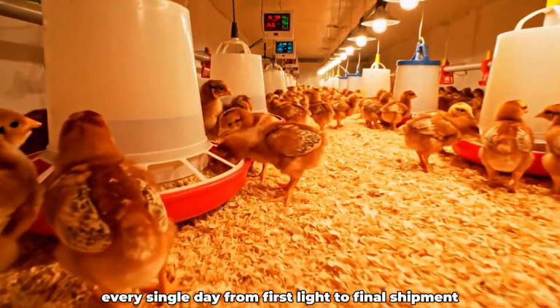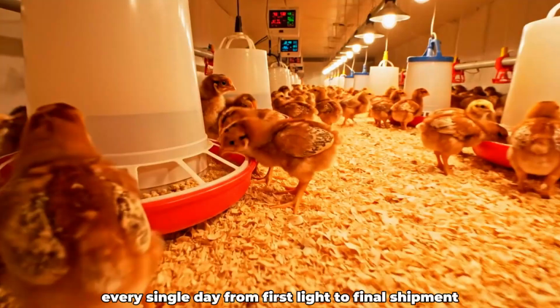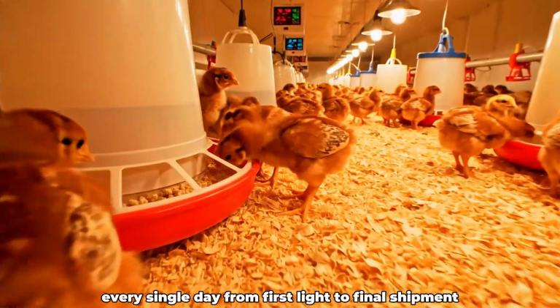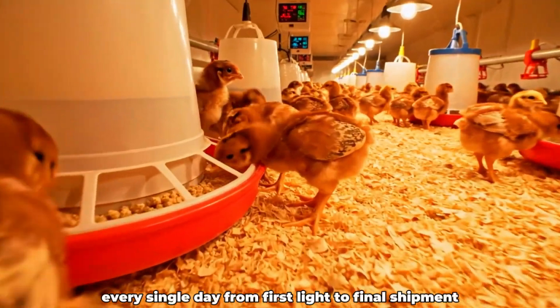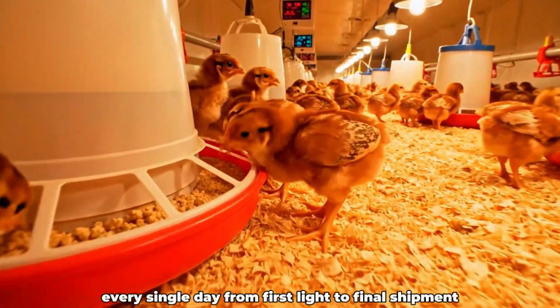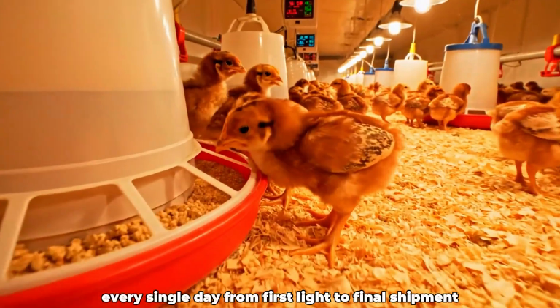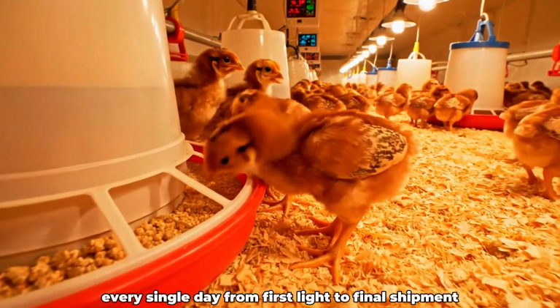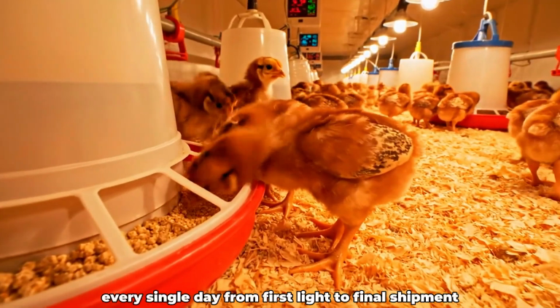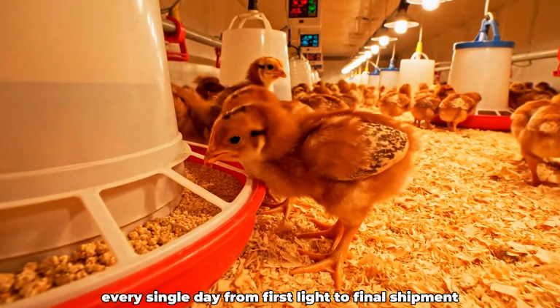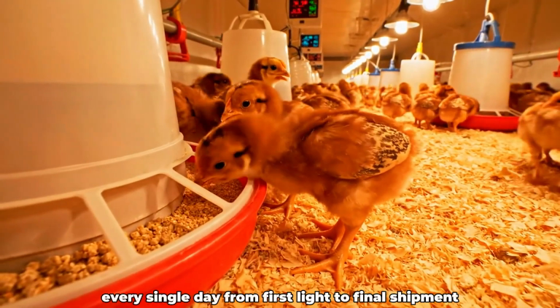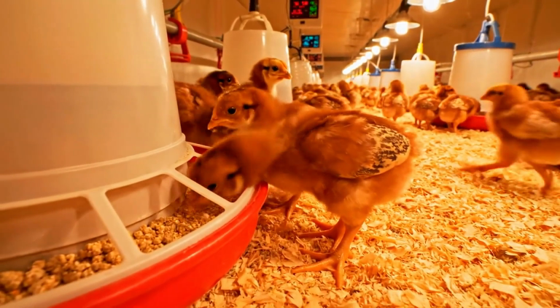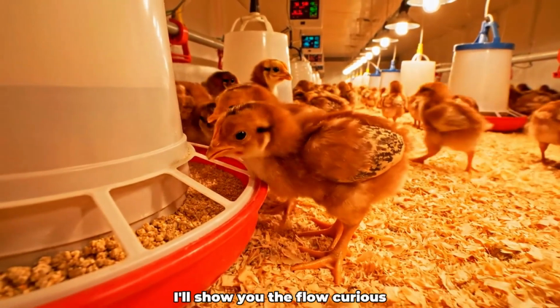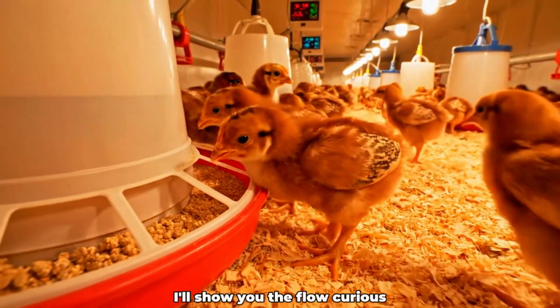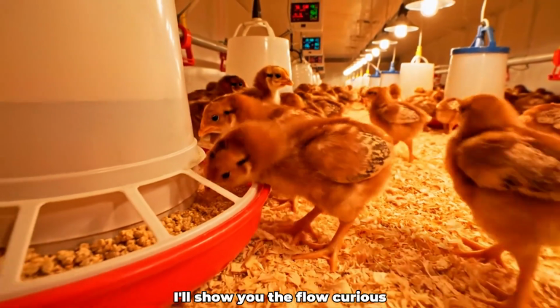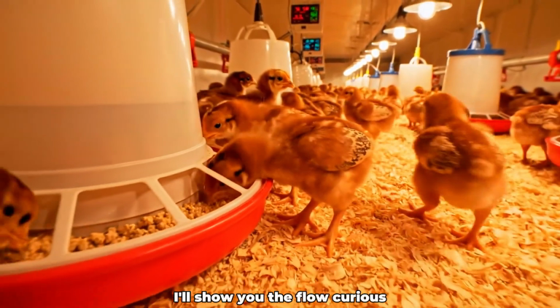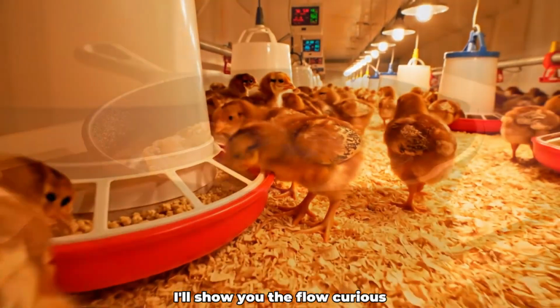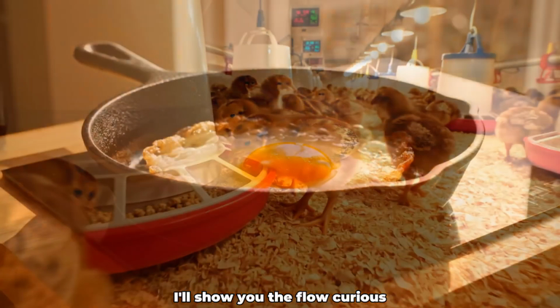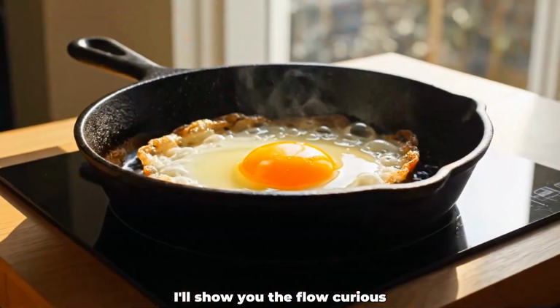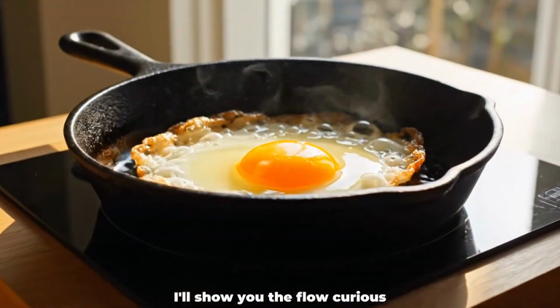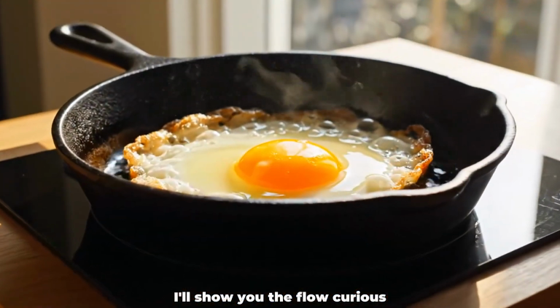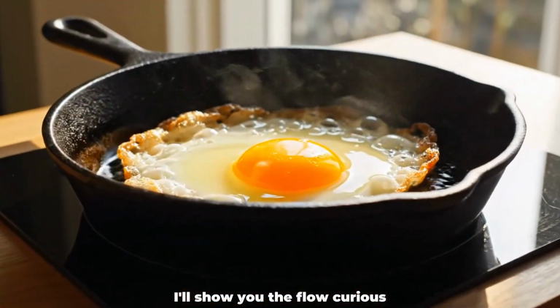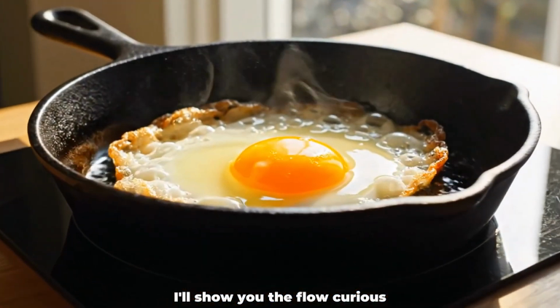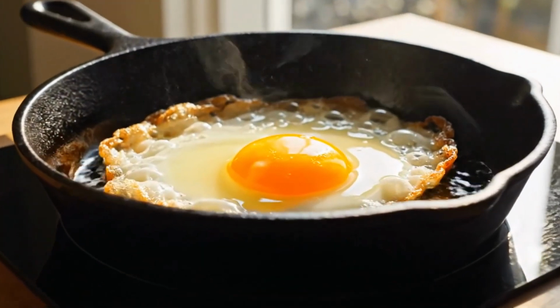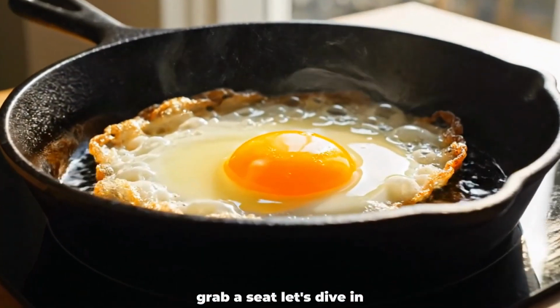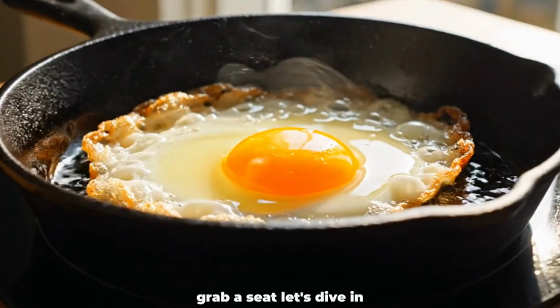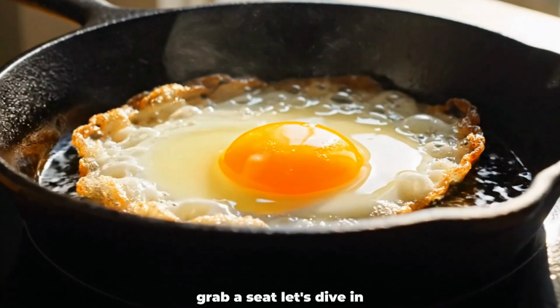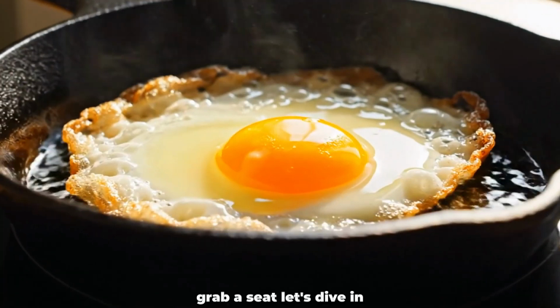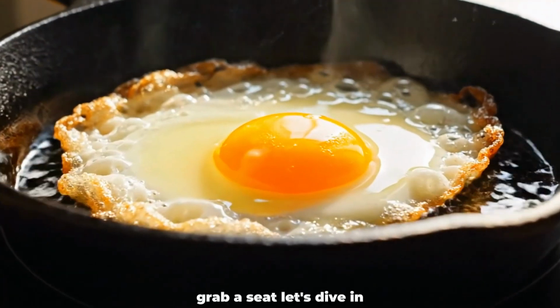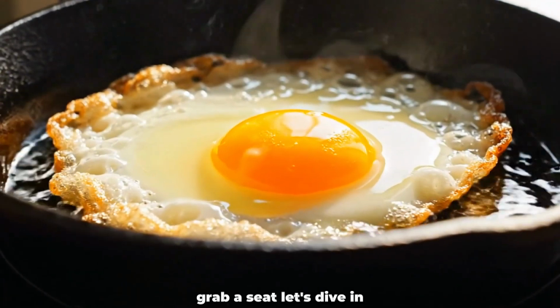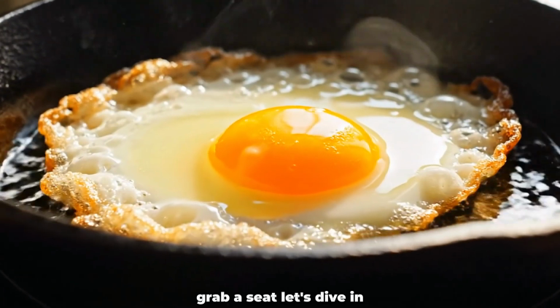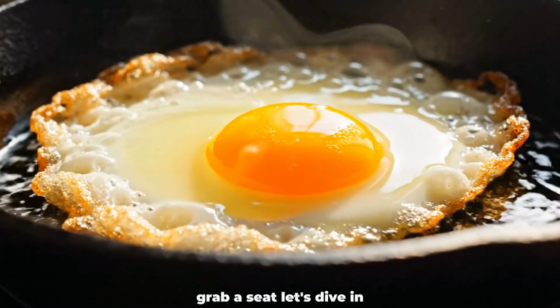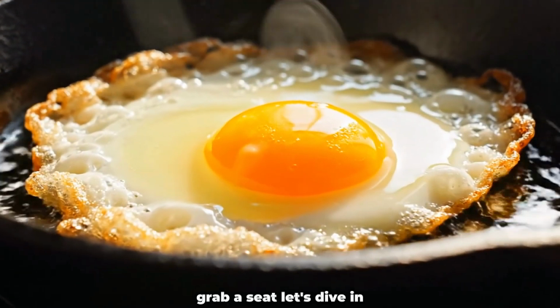From first light to final shipment, I'll show you the flow. Curious? Grab a seat. Let's dive in.